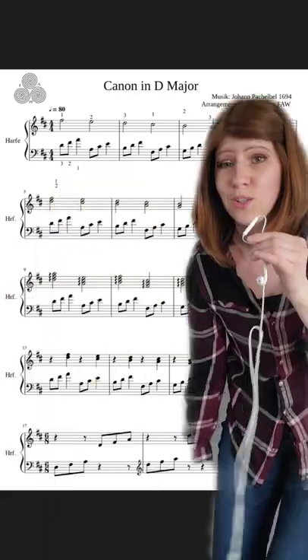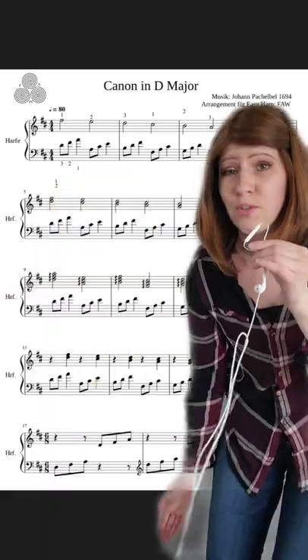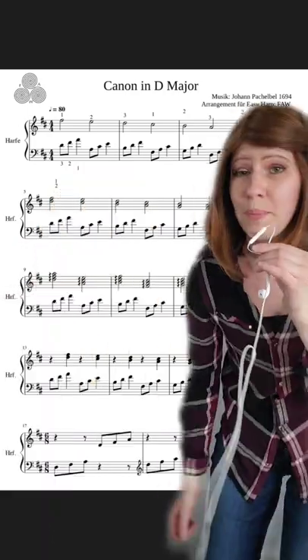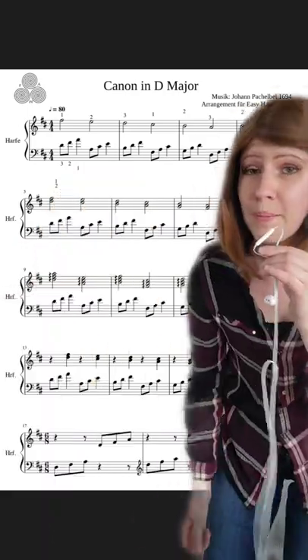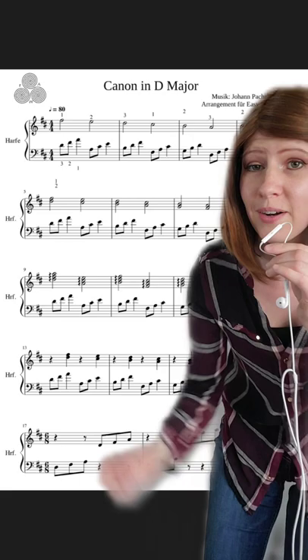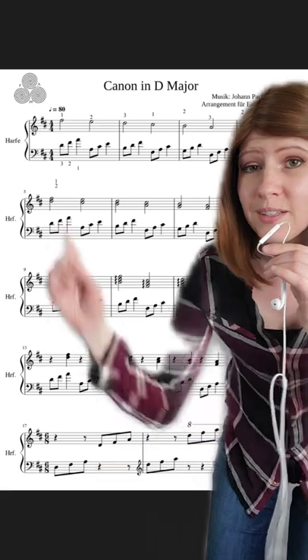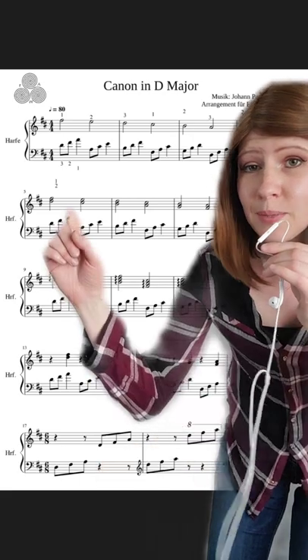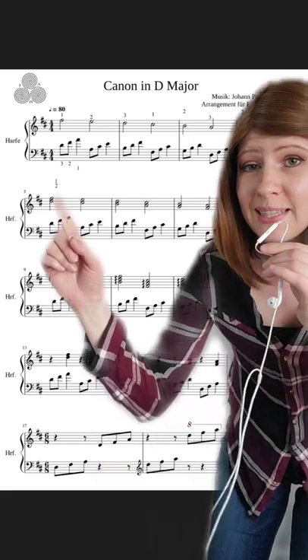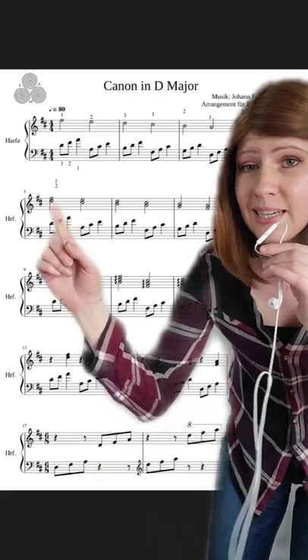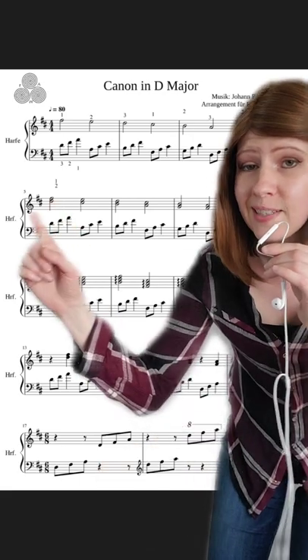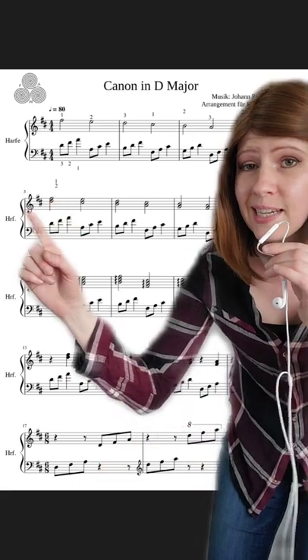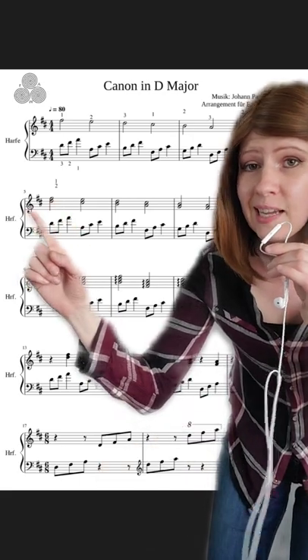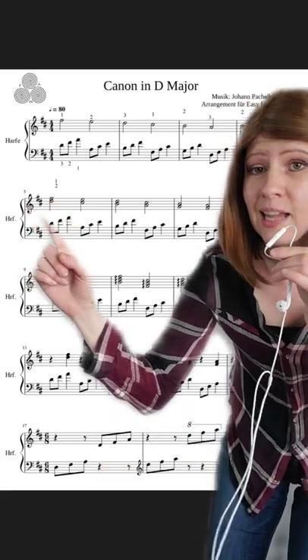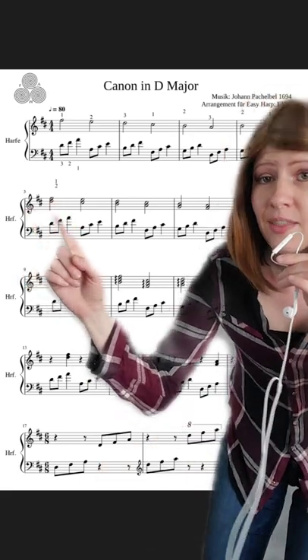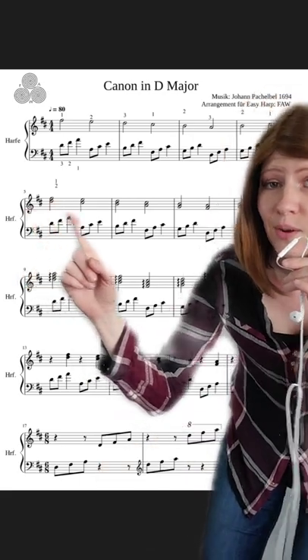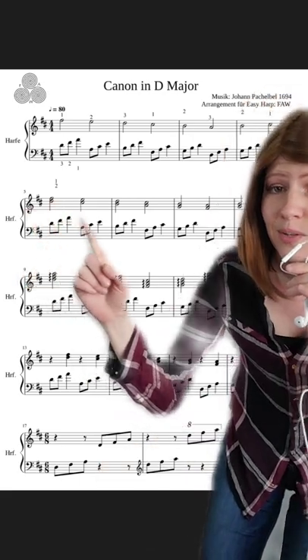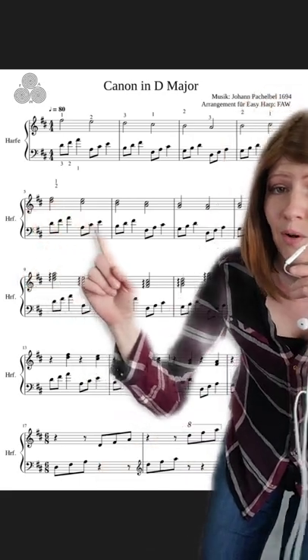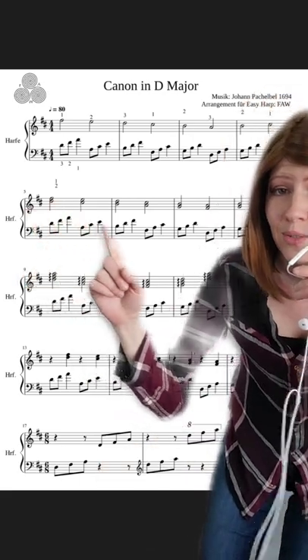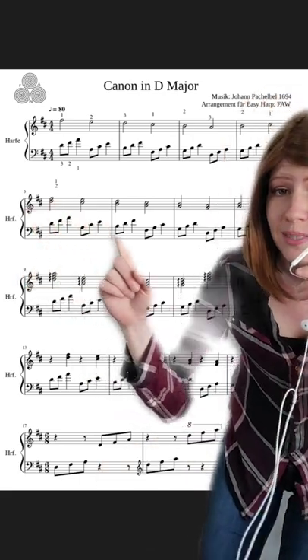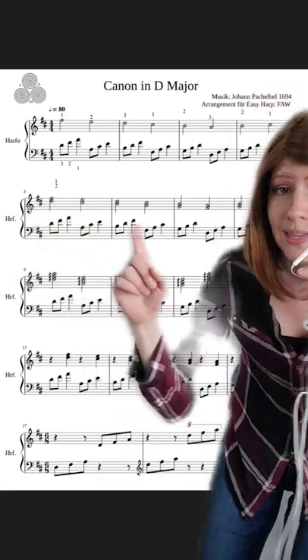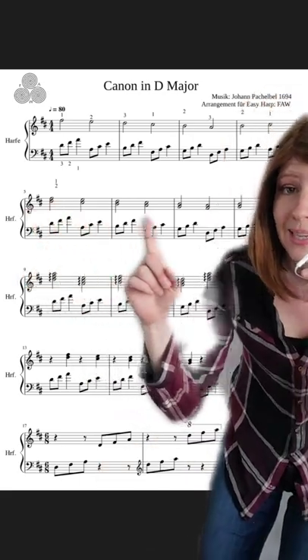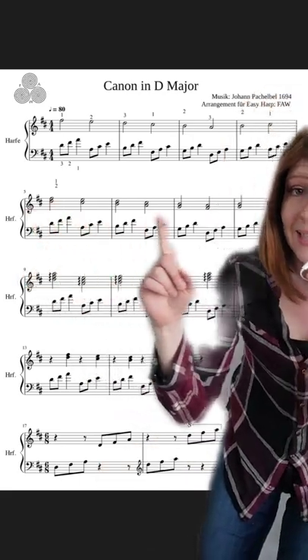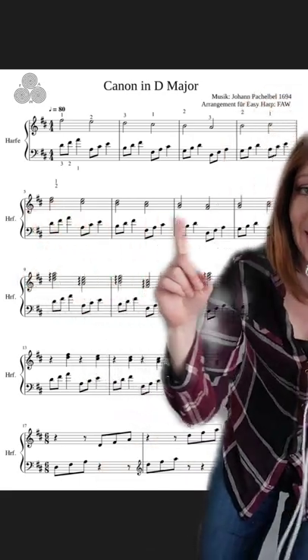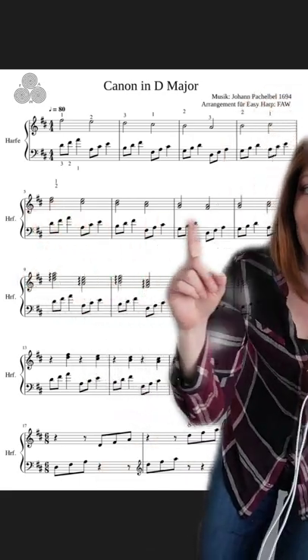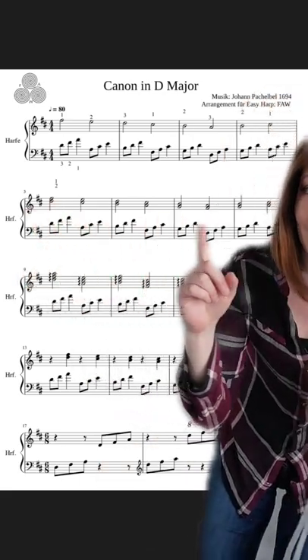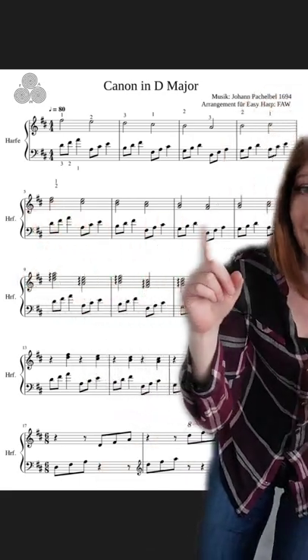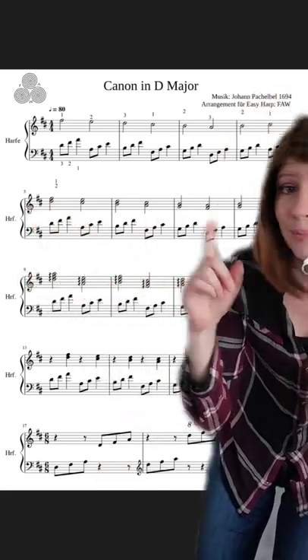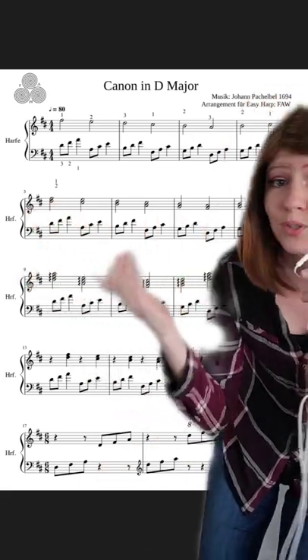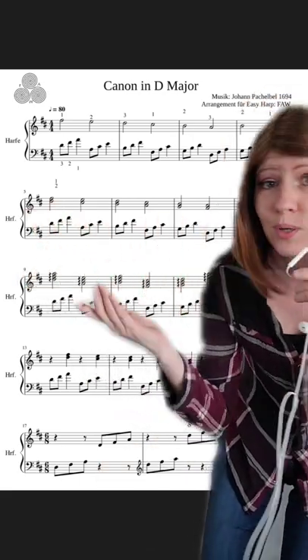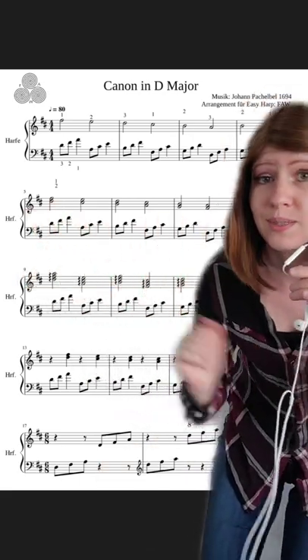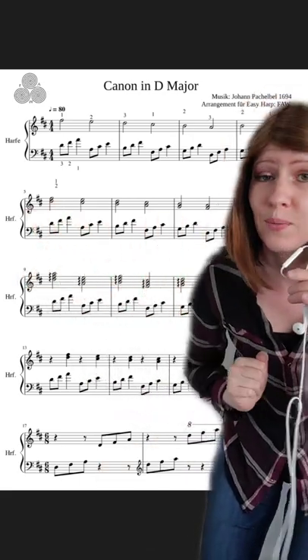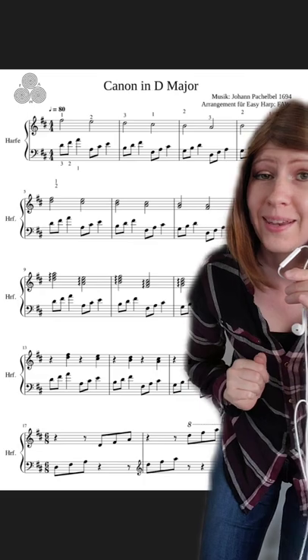Also look for repeated patterns. As we can see here in the second line, the notes are also descending in the same pattern except there are two notes instead of one.